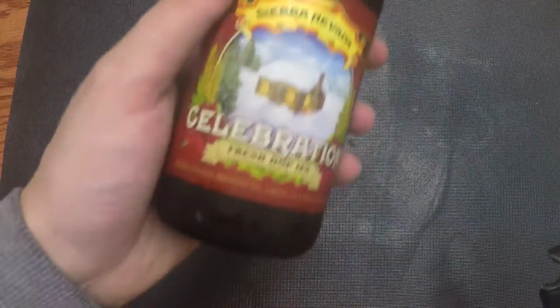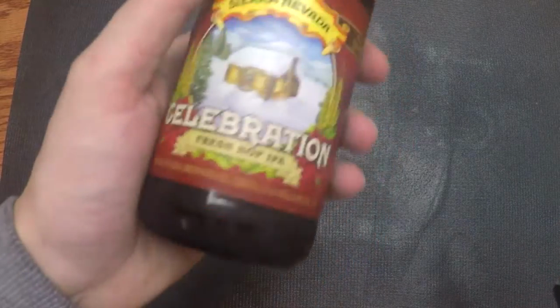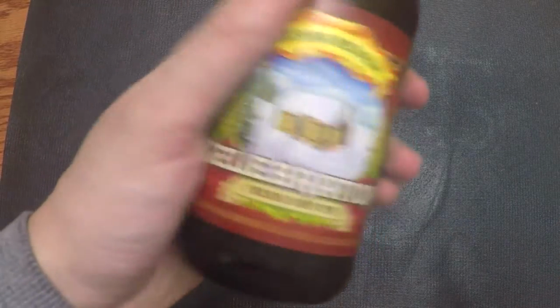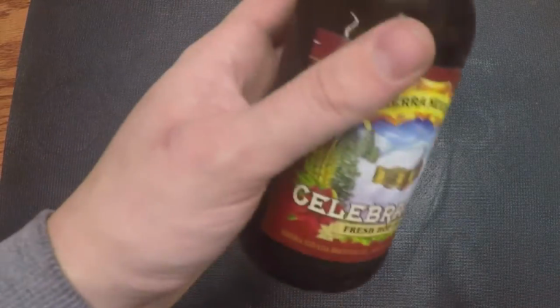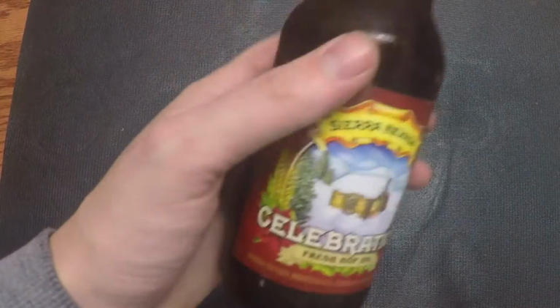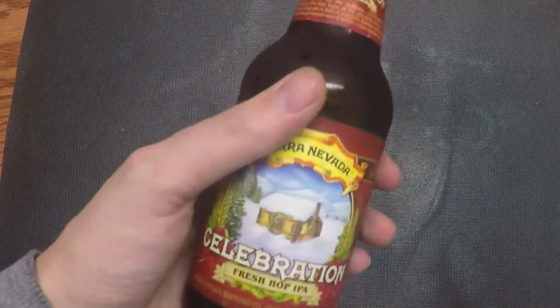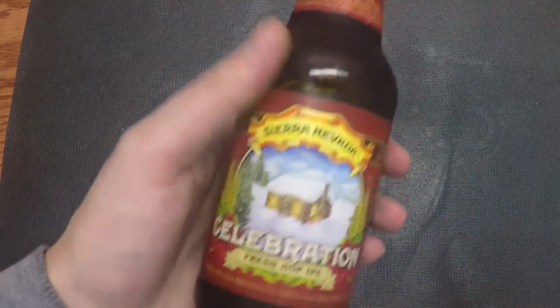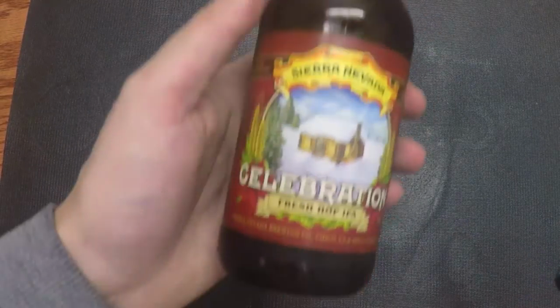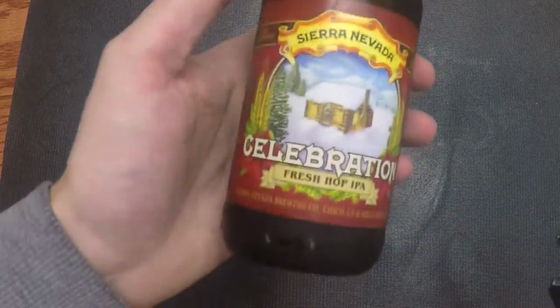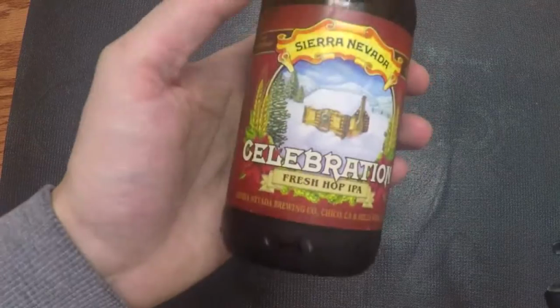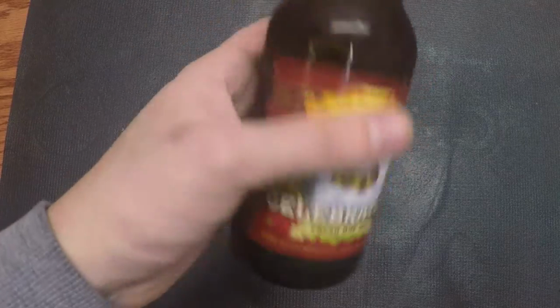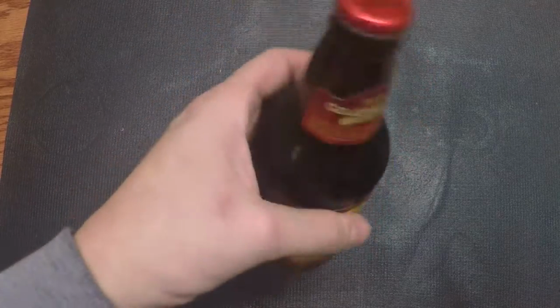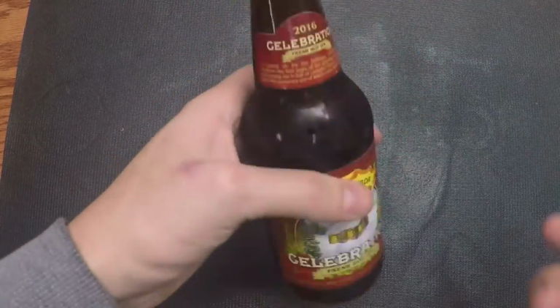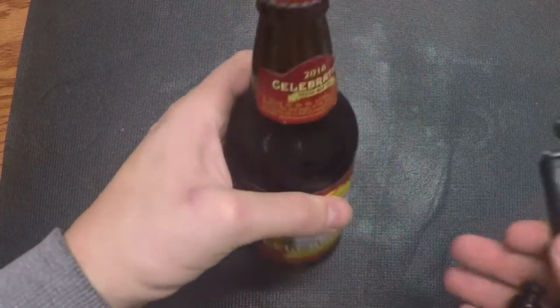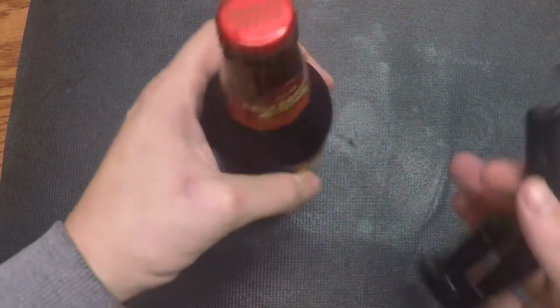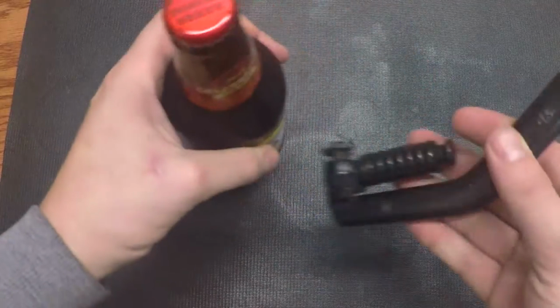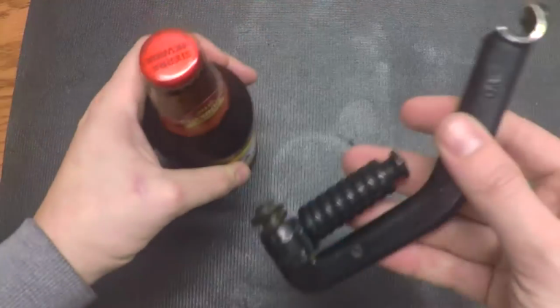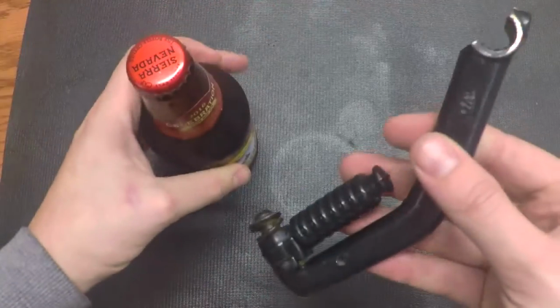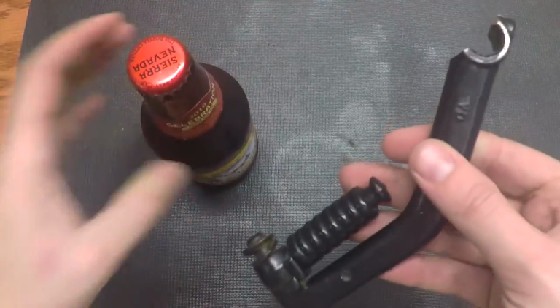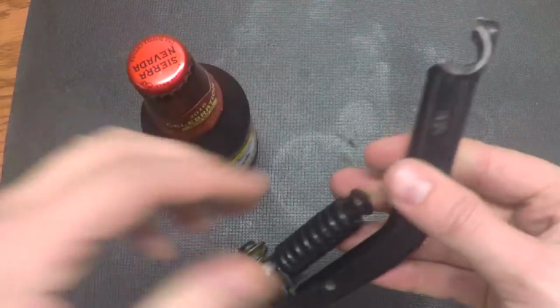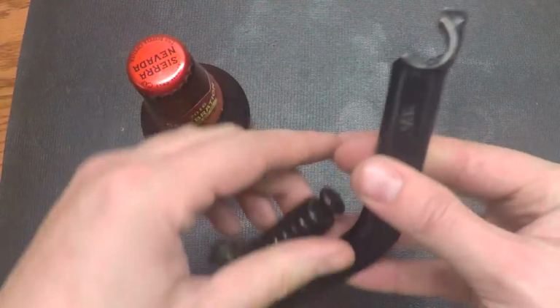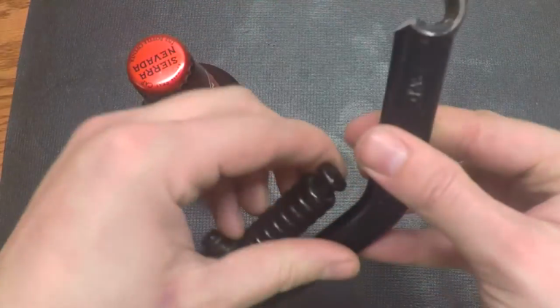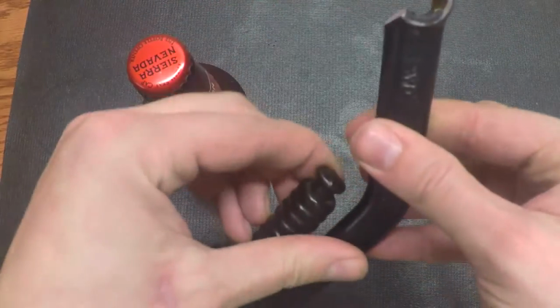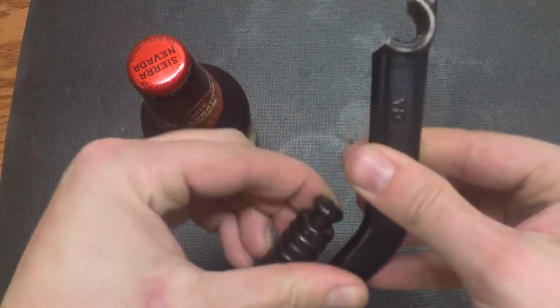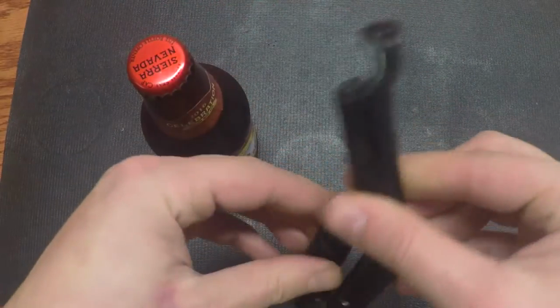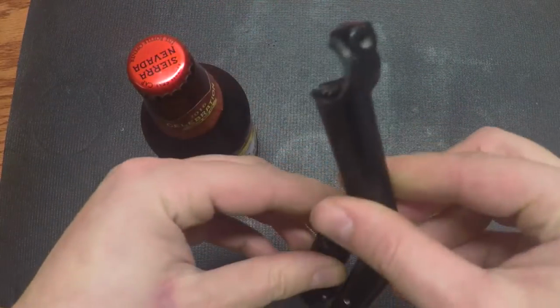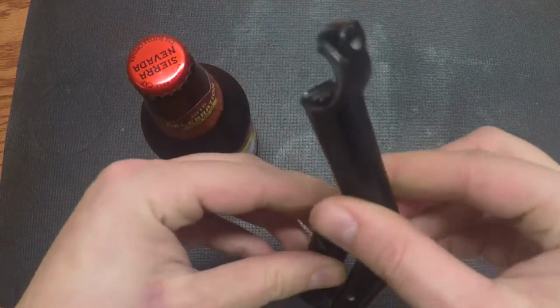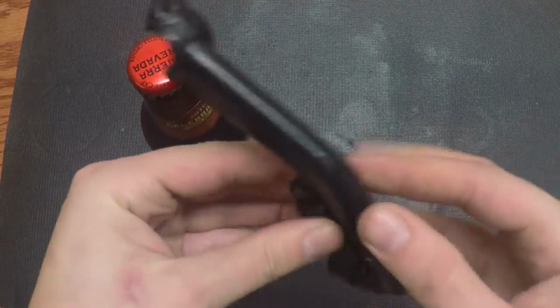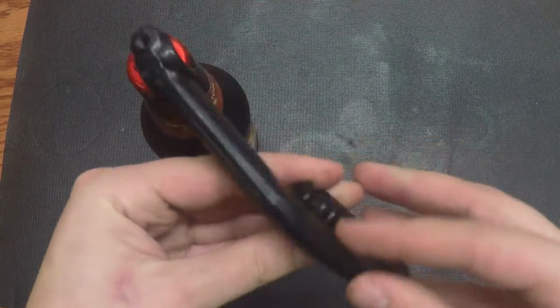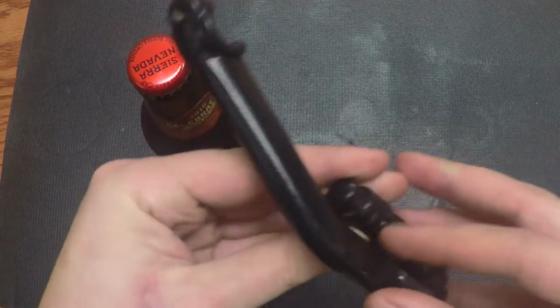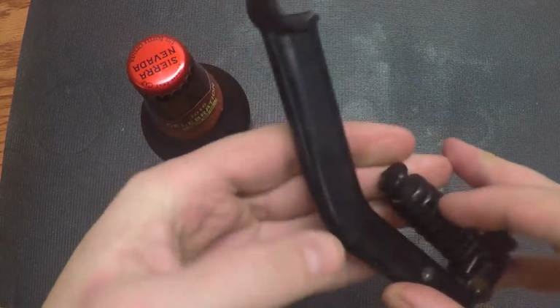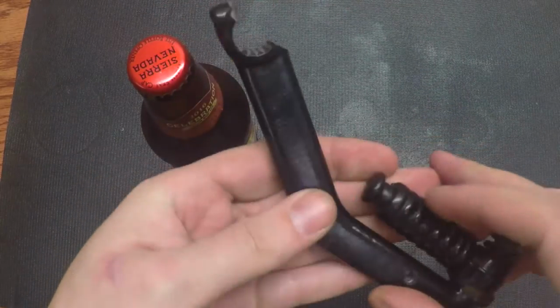Time to drink the stuff that's on sale. This is my Piaggio kickstarter beer opener.